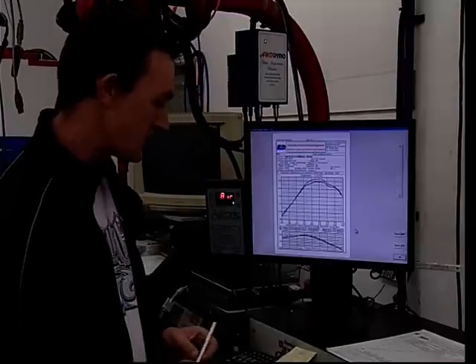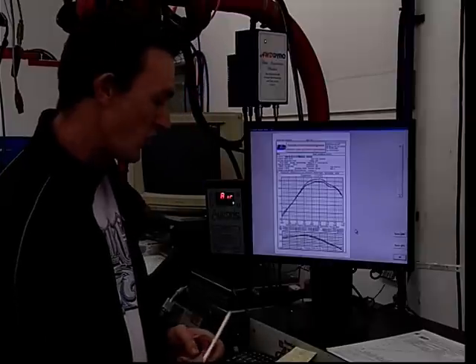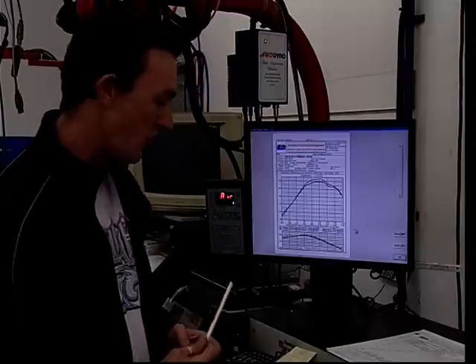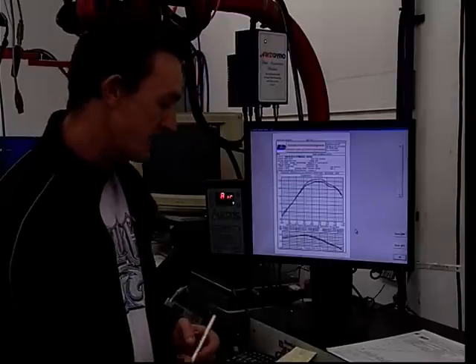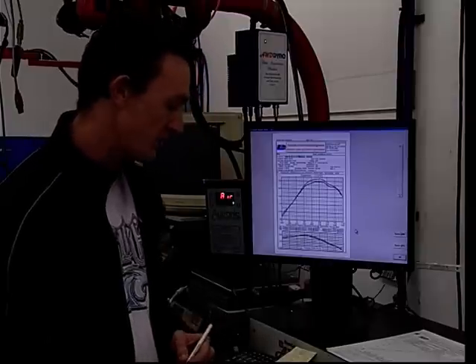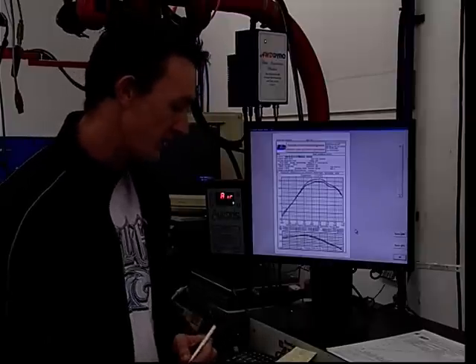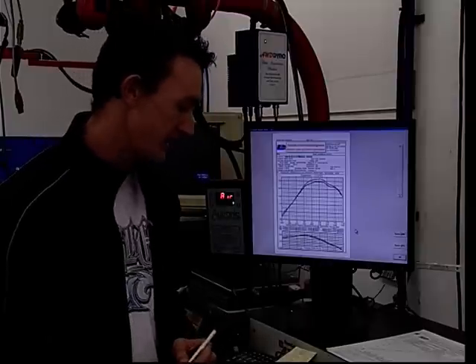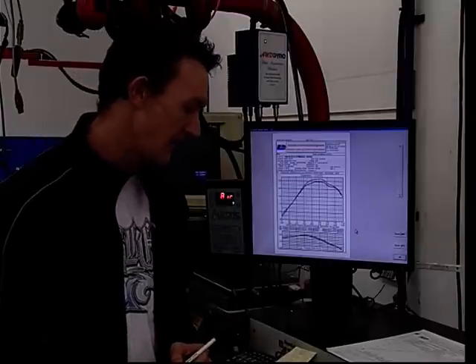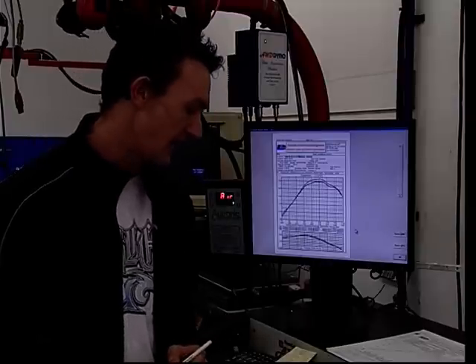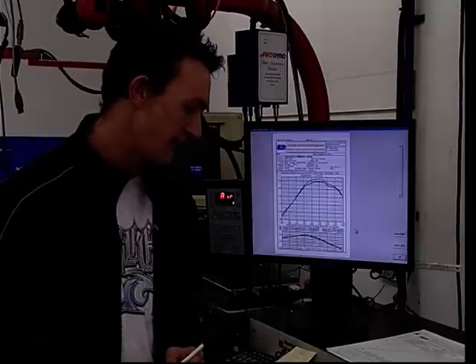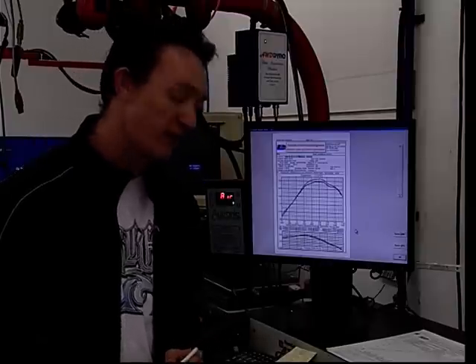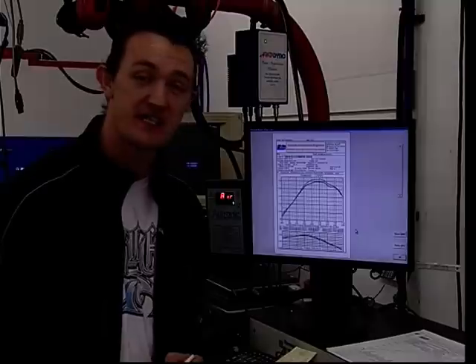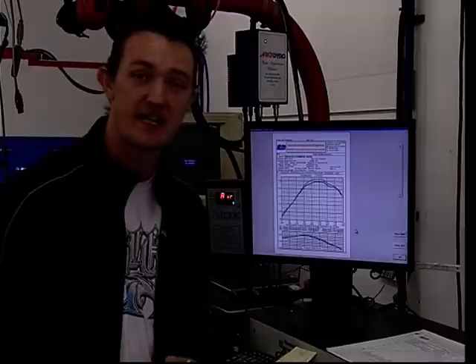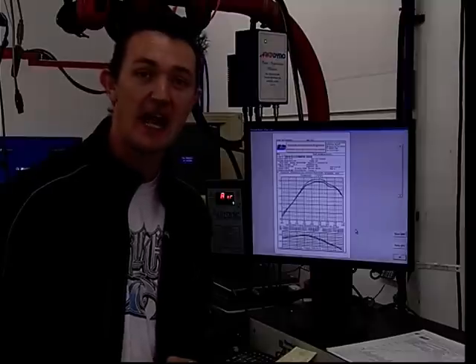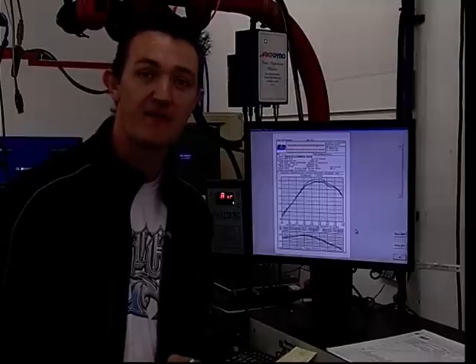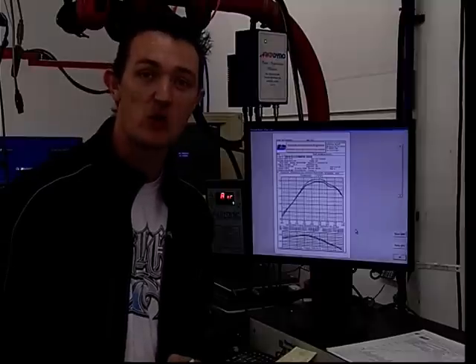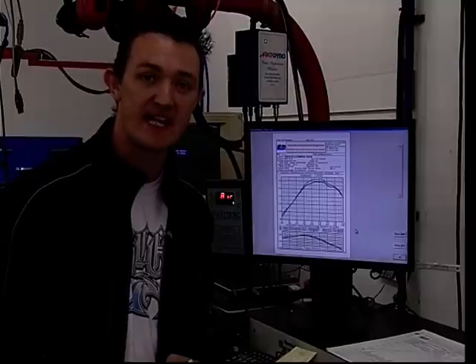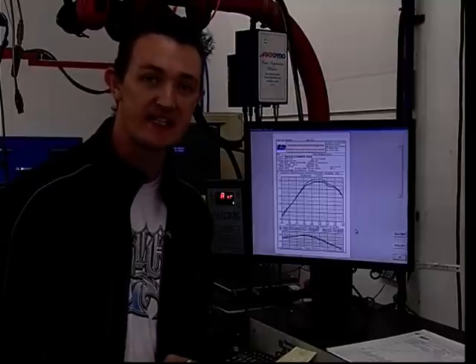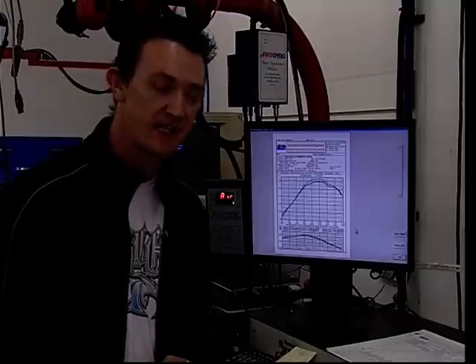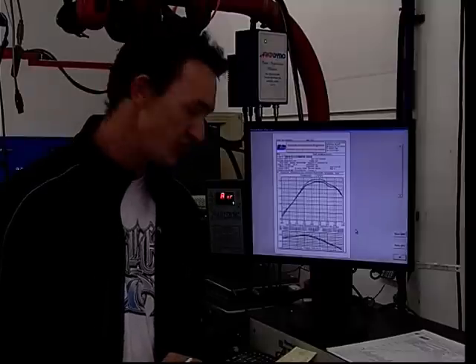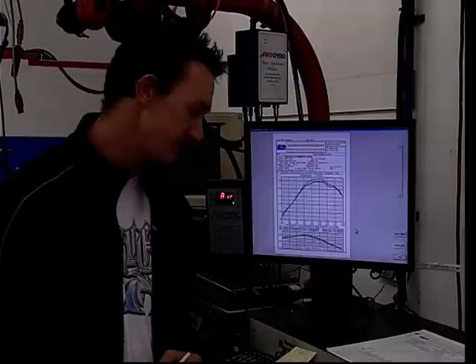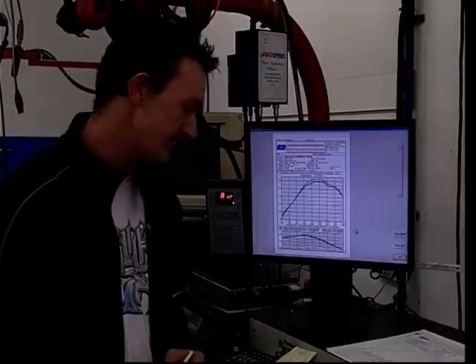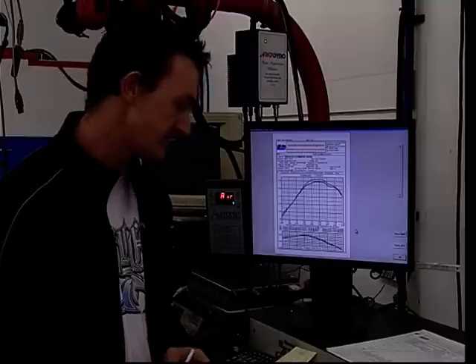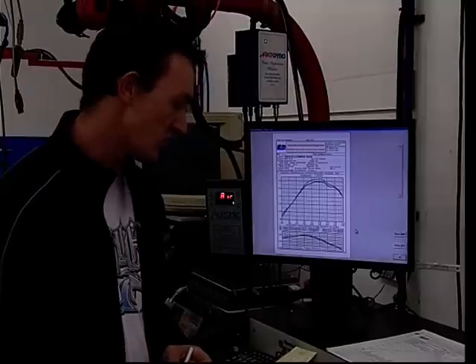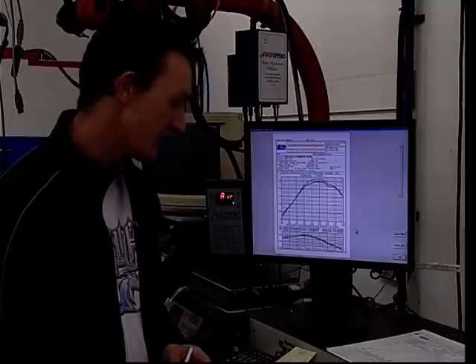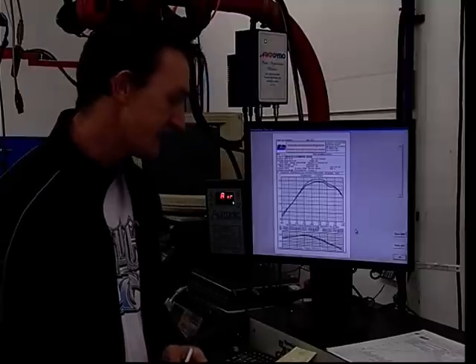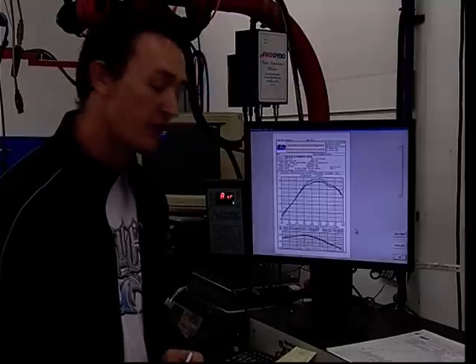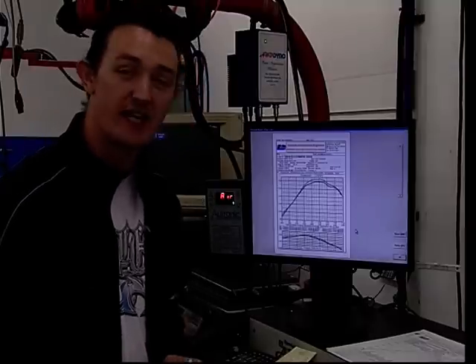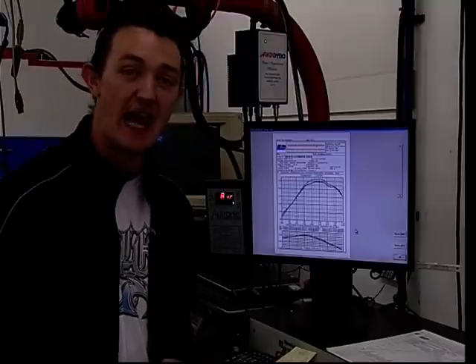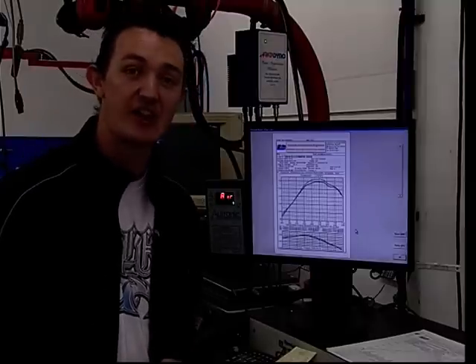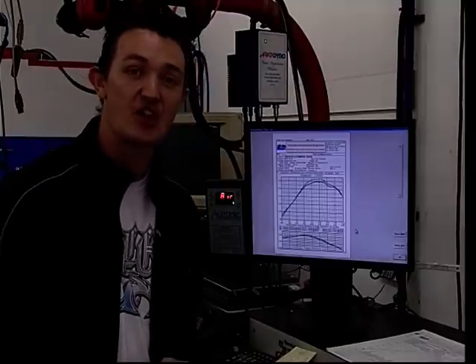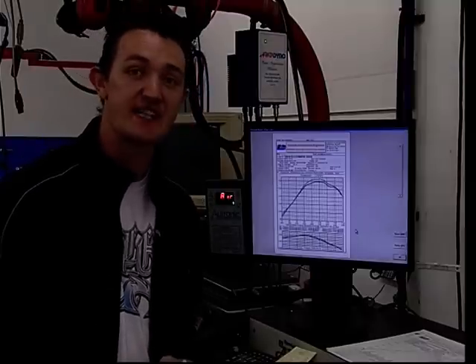Torque wise, we were previously at 814 Newton metres of torque, now we're looking at 836.